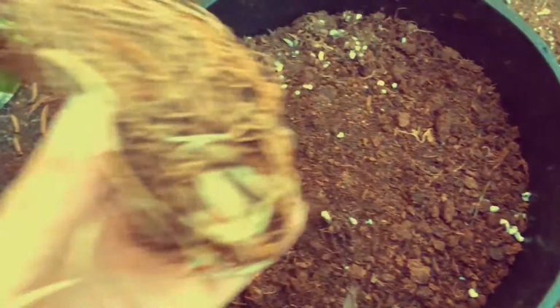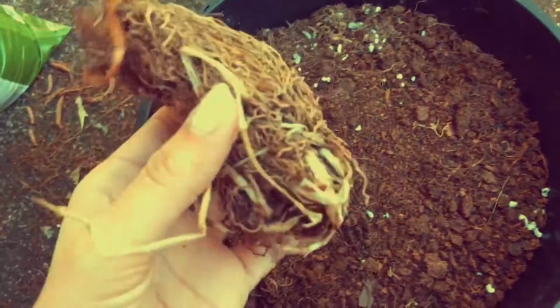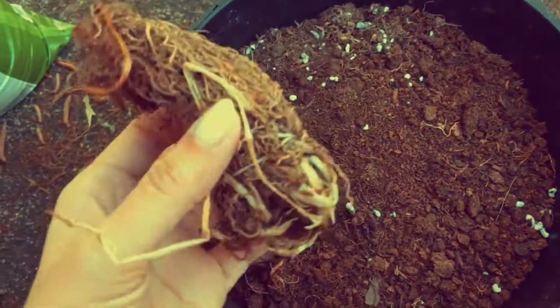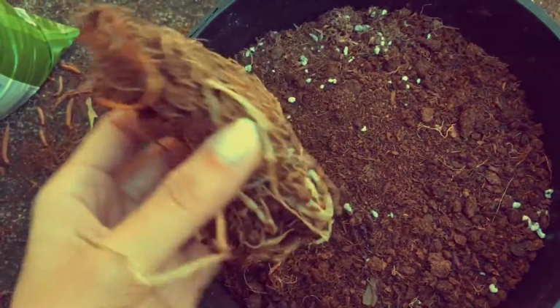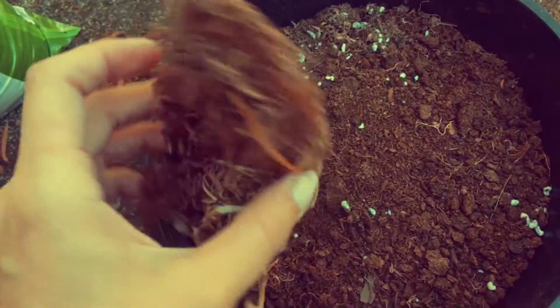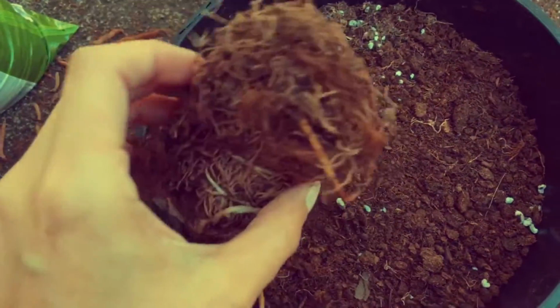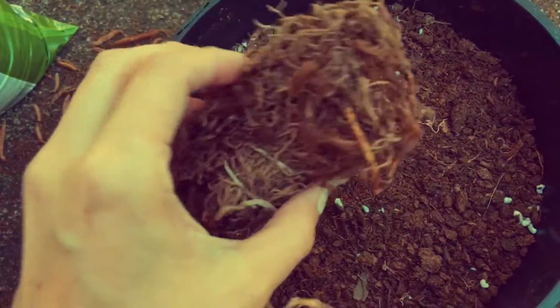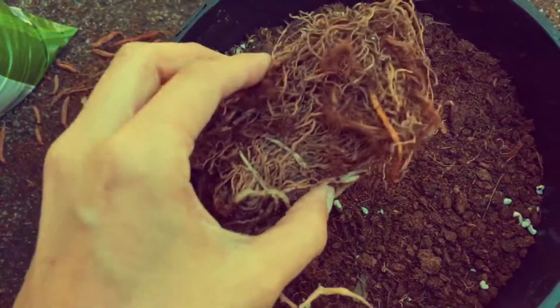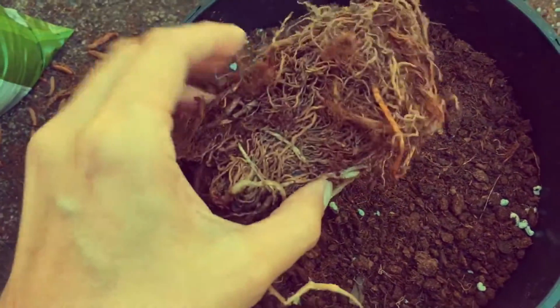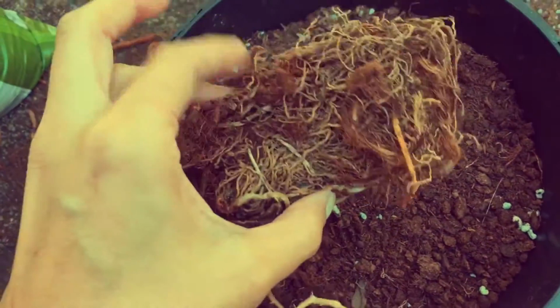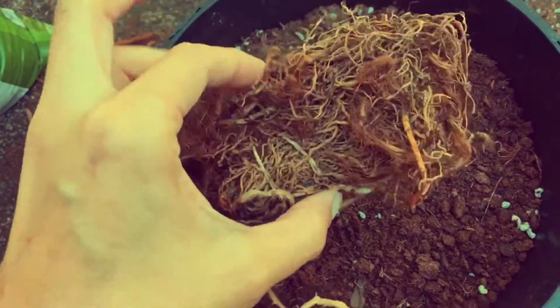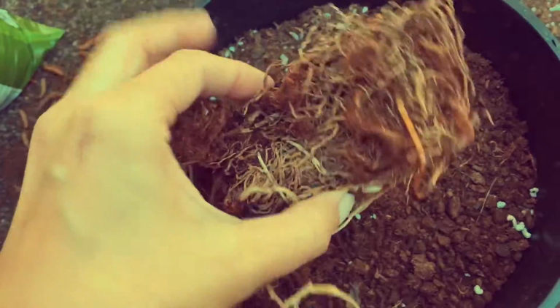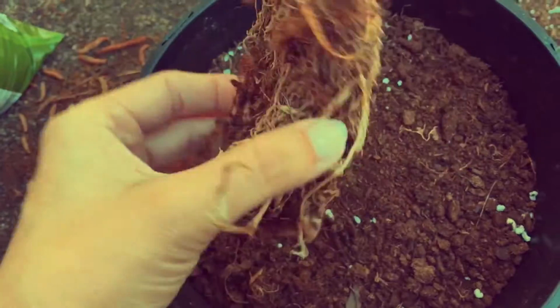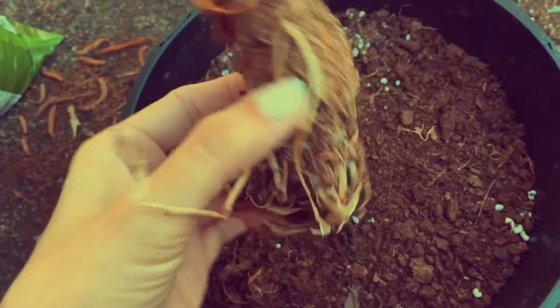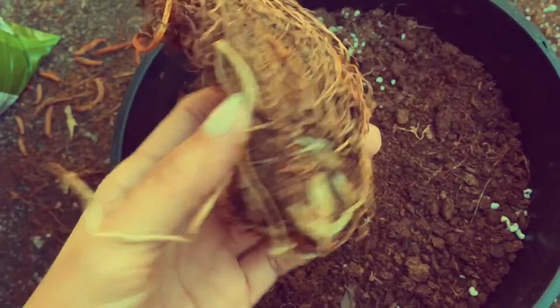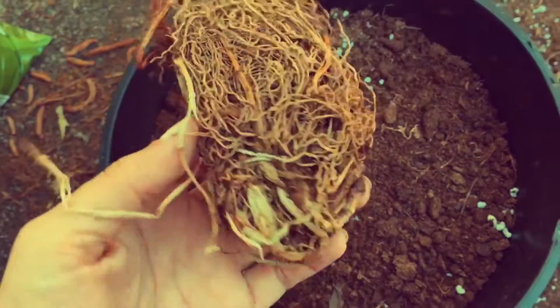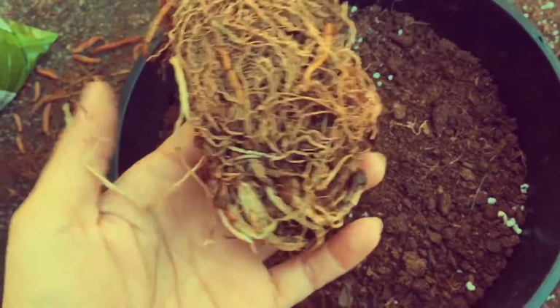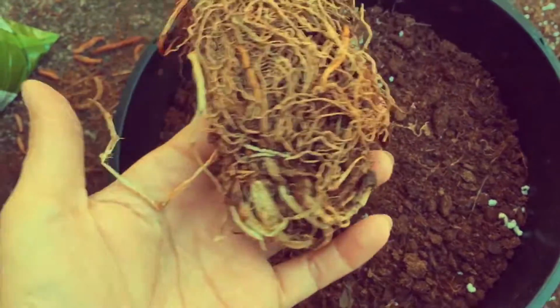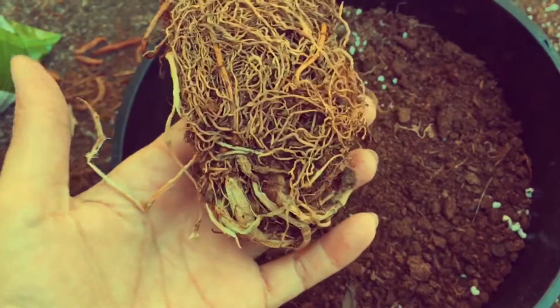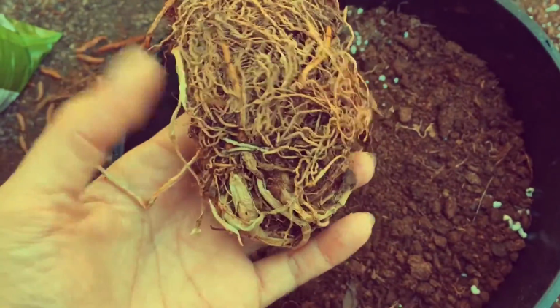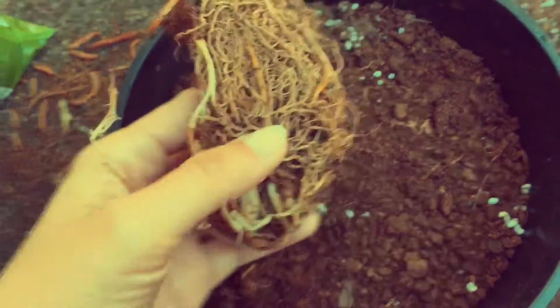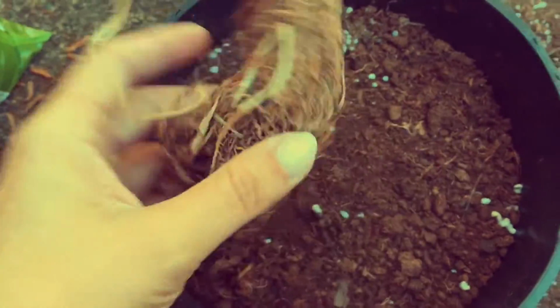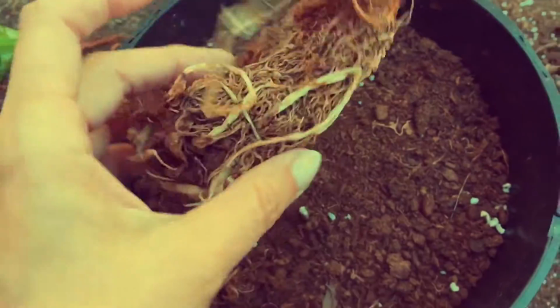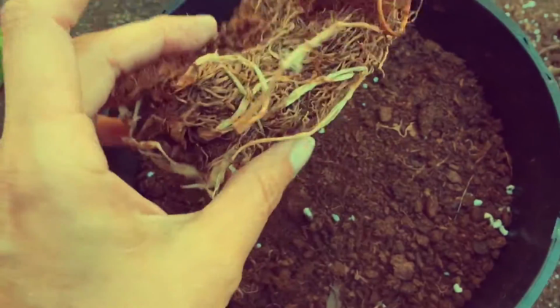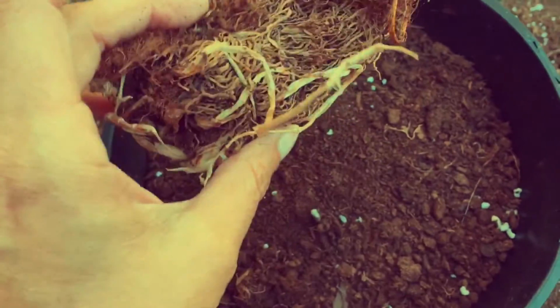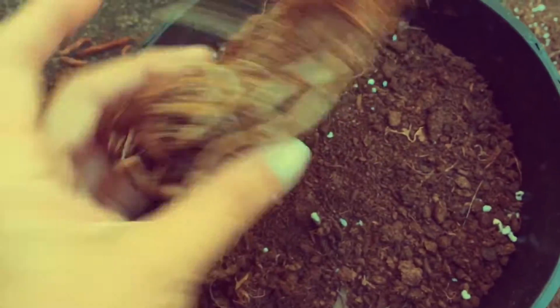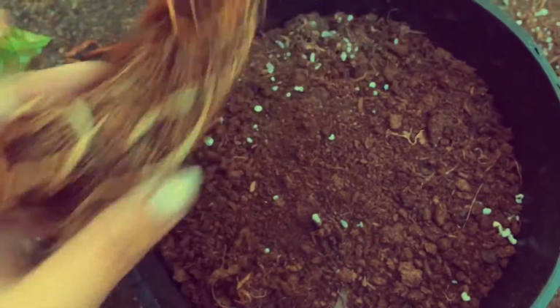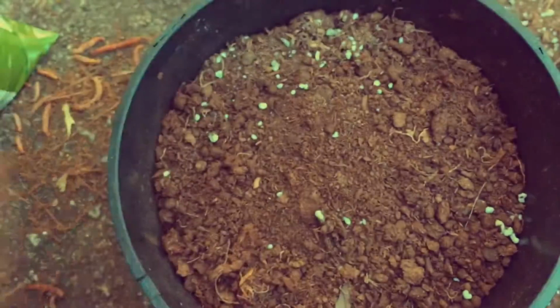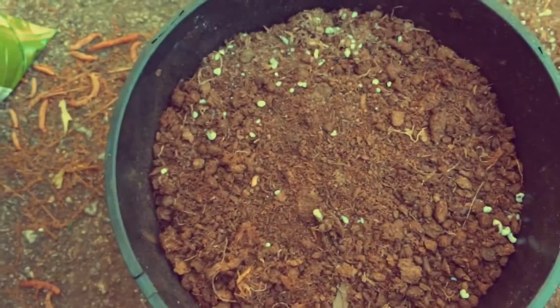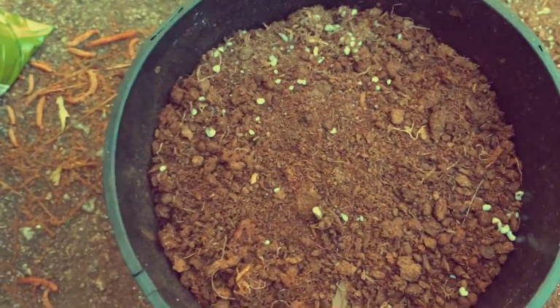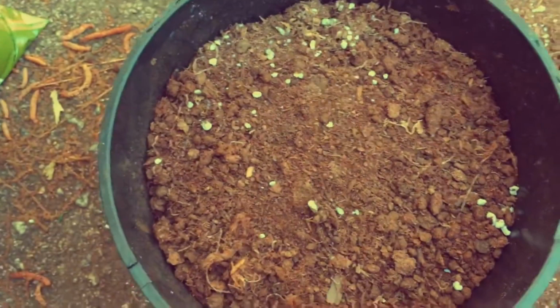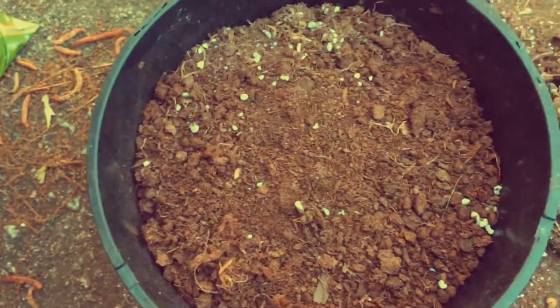This is Lily of the Valley. It looks real sad, but I'm going to soak it and see if anything happens.